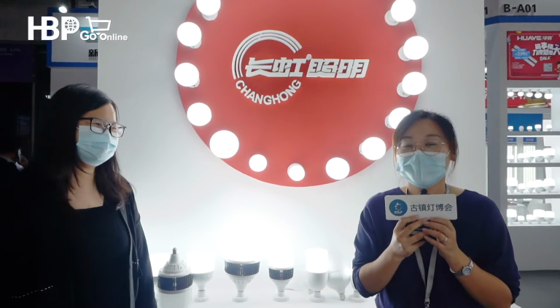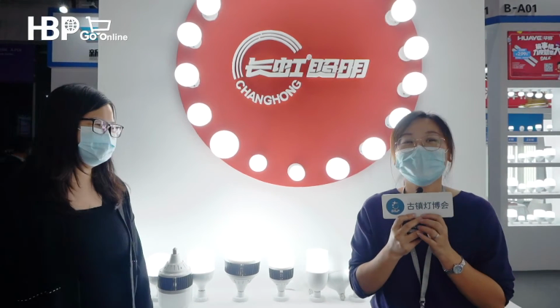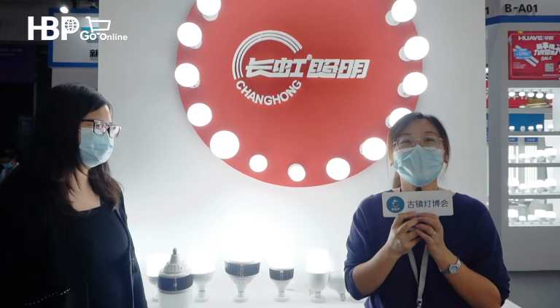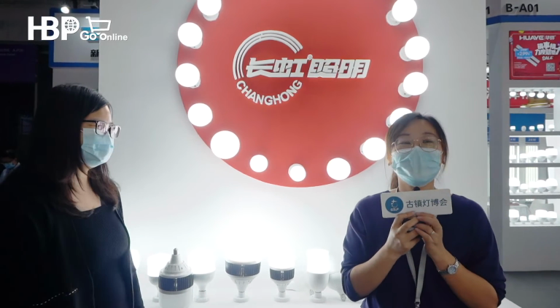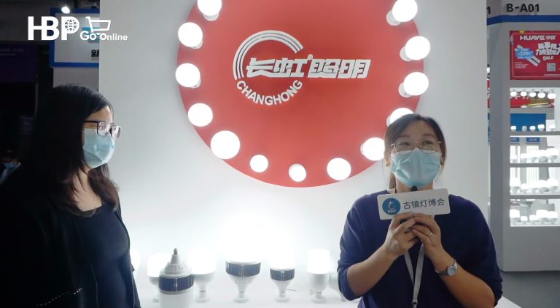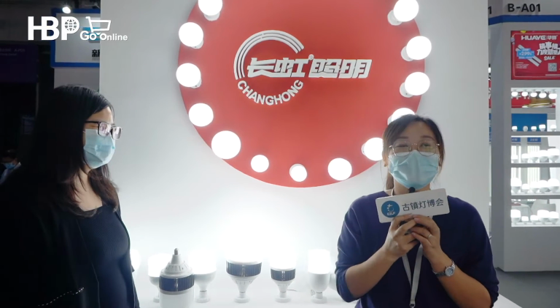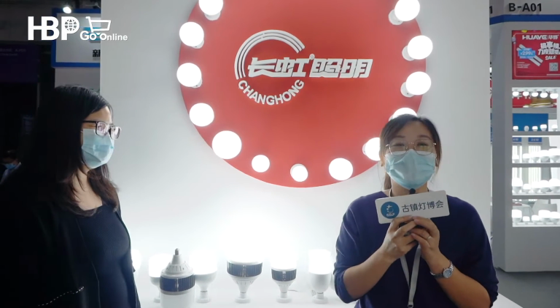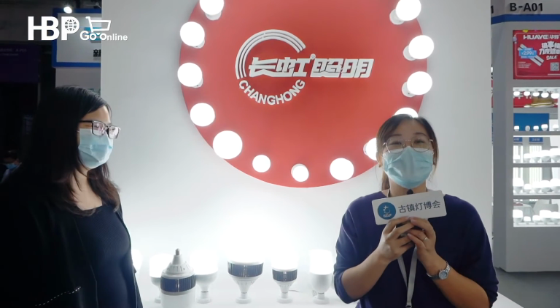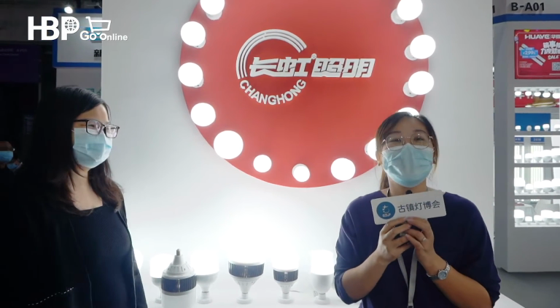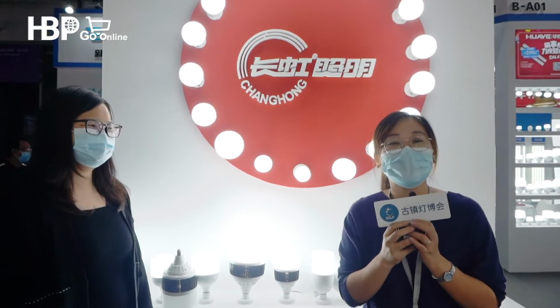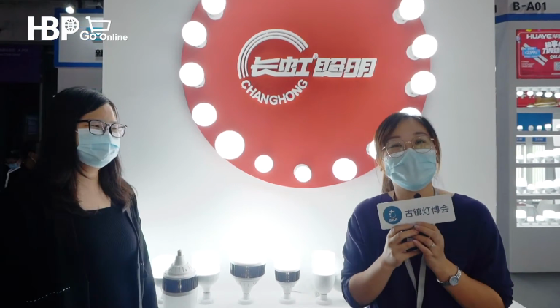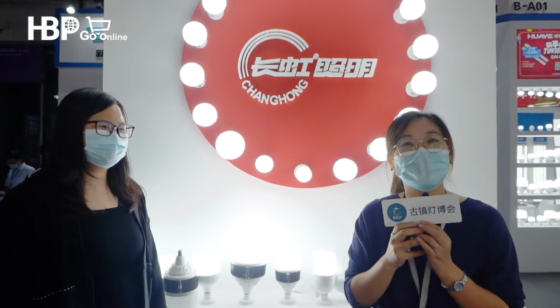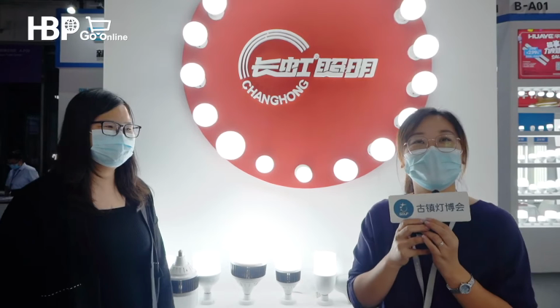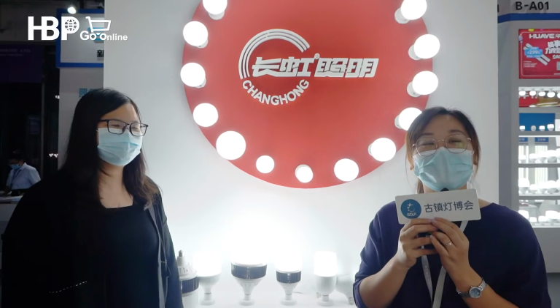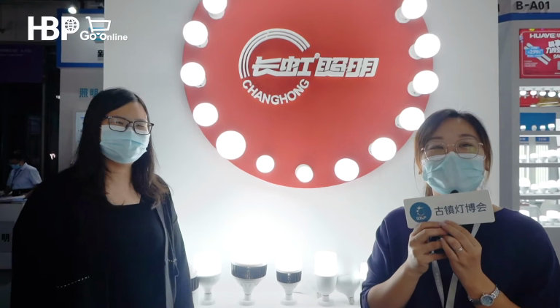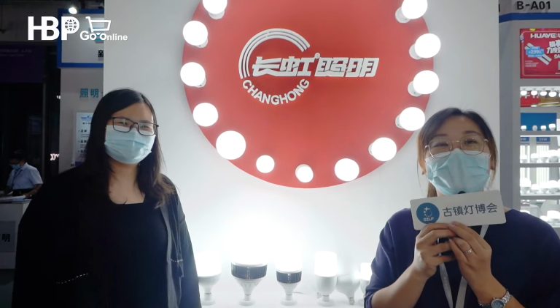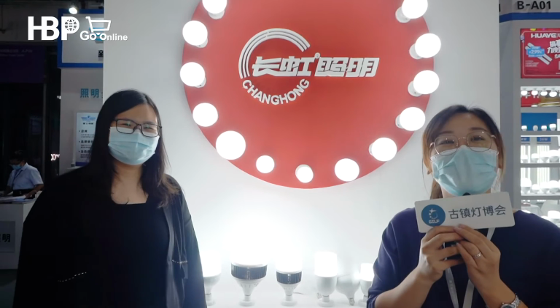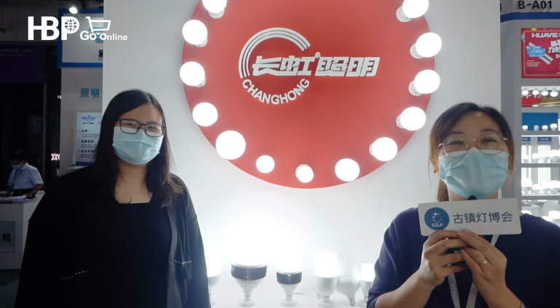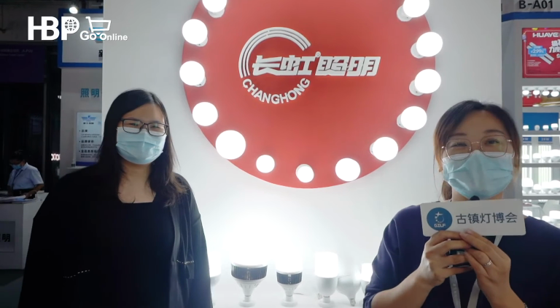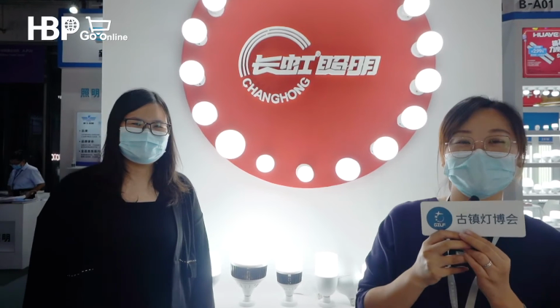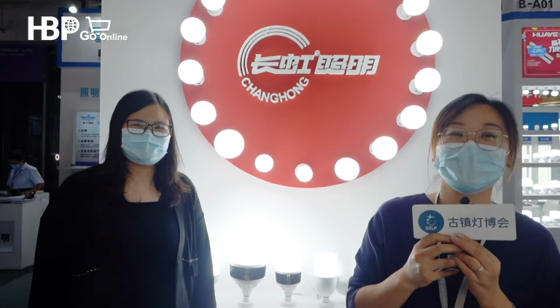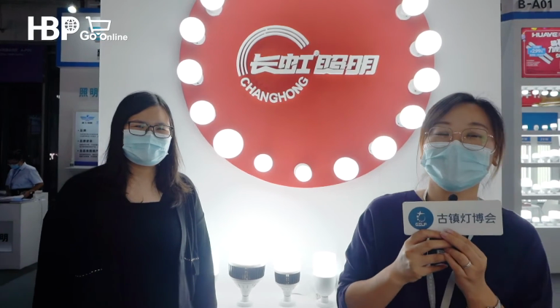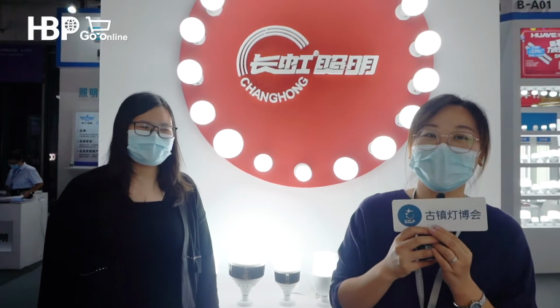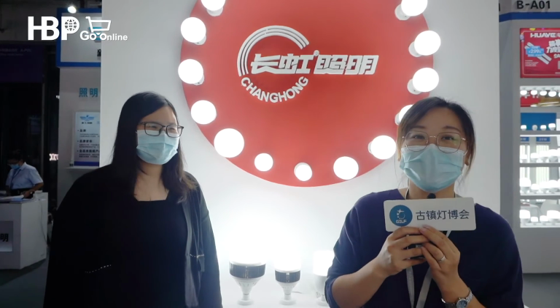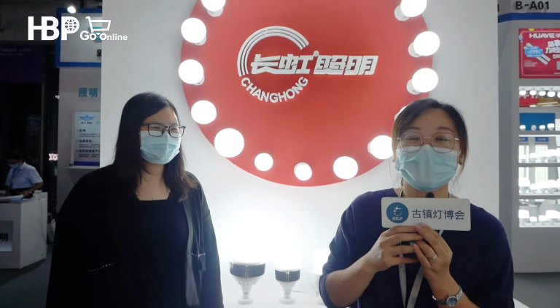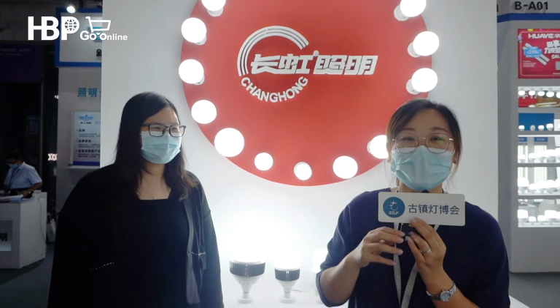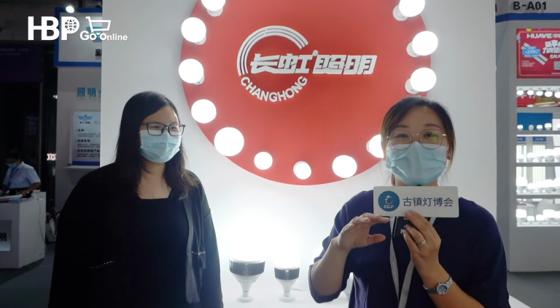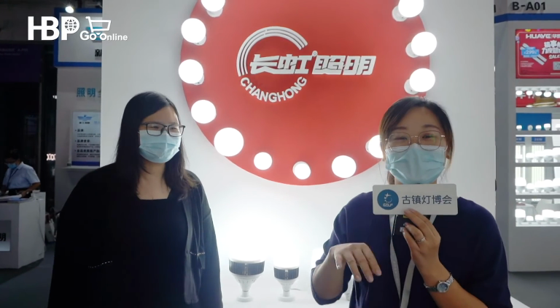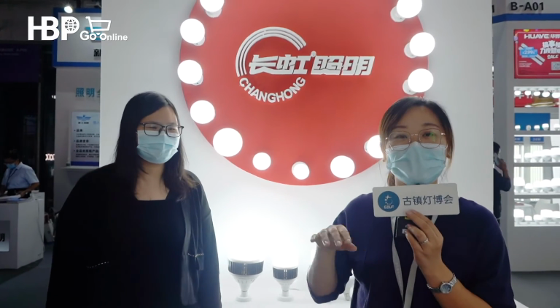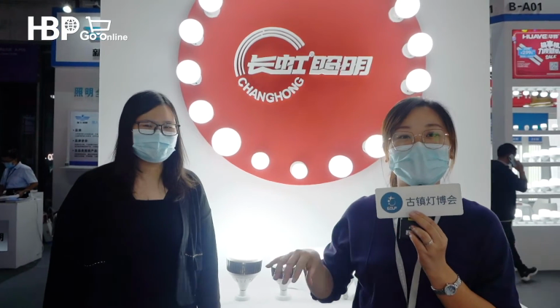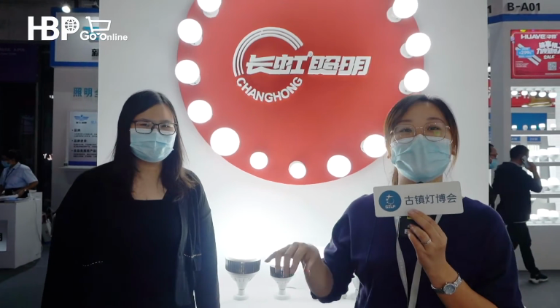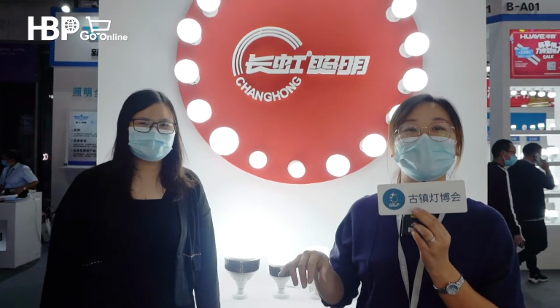If you want to get more information about Changhong Lighting, please click Dingo.com.